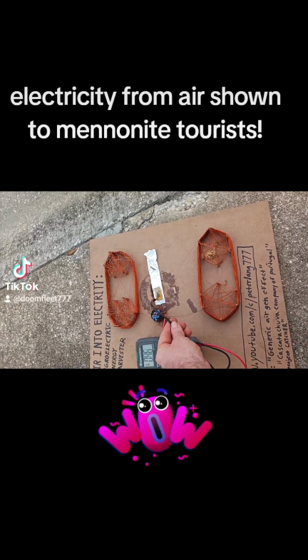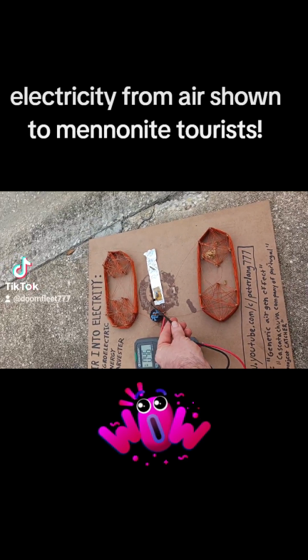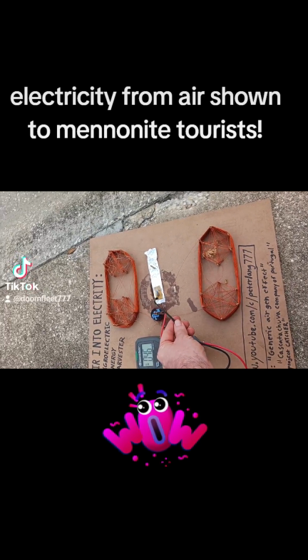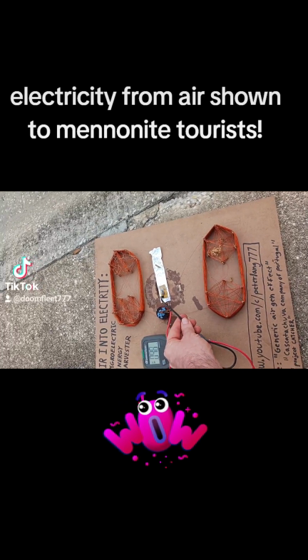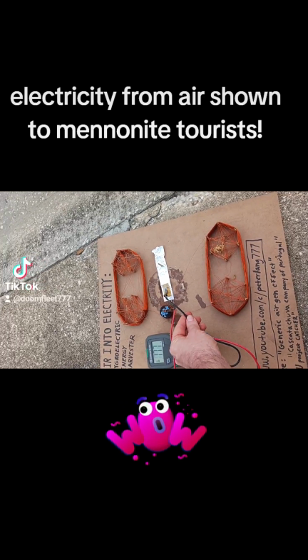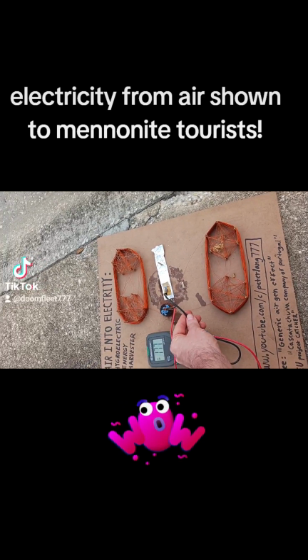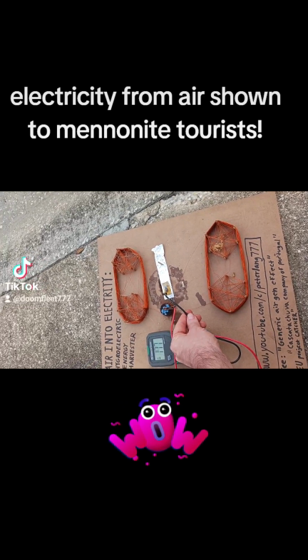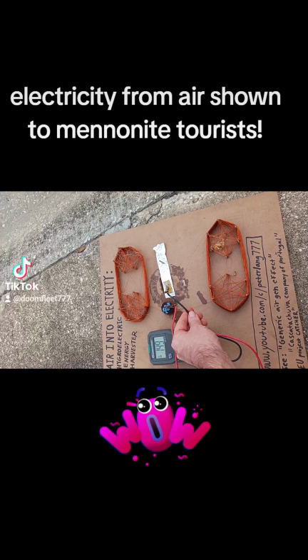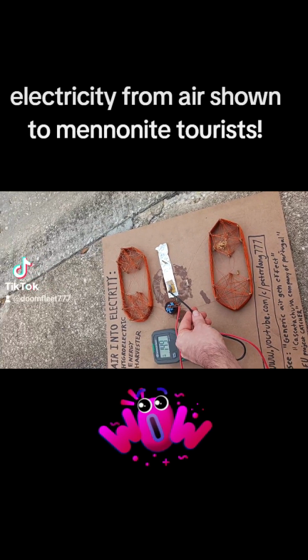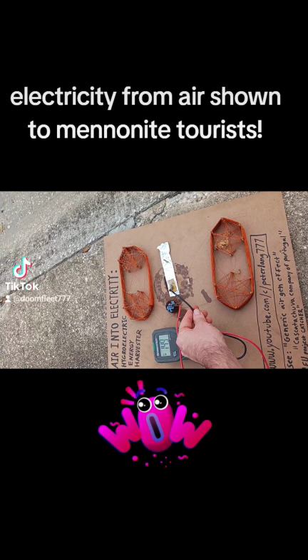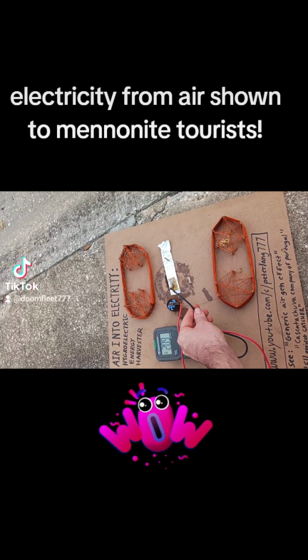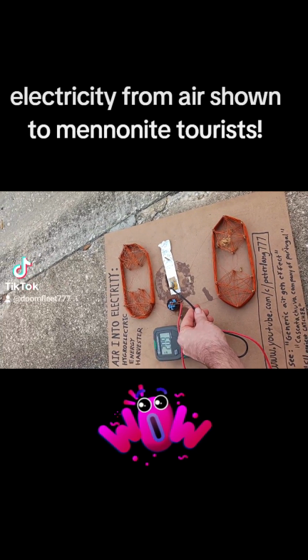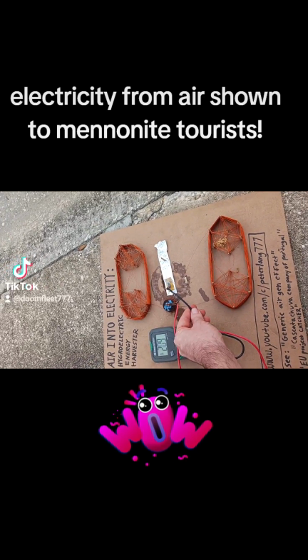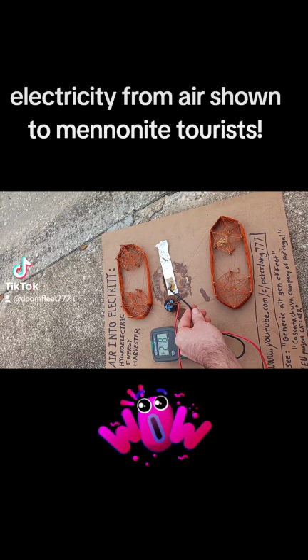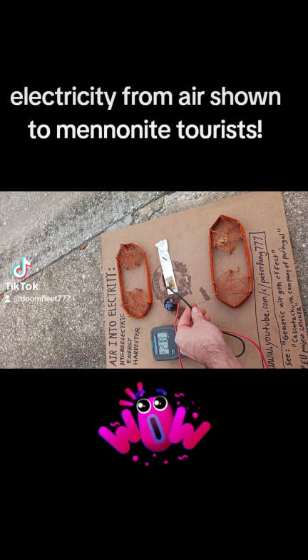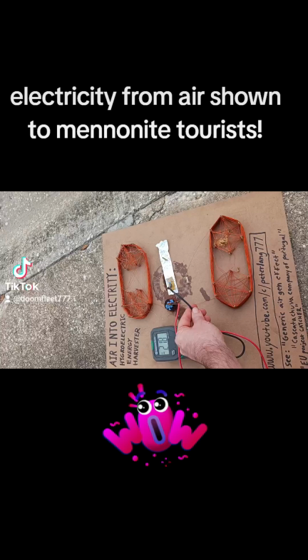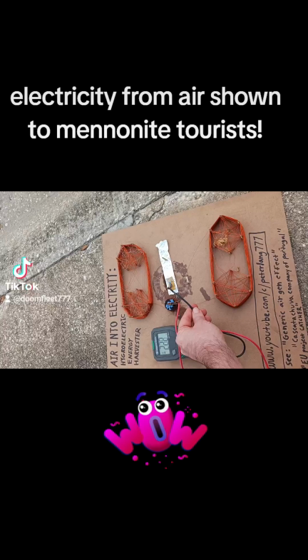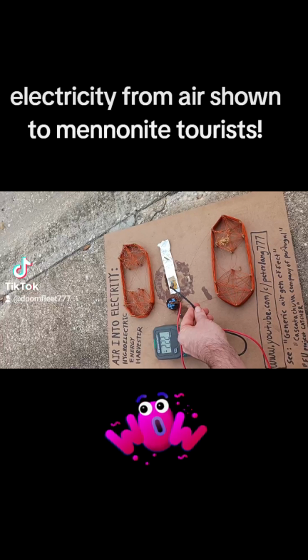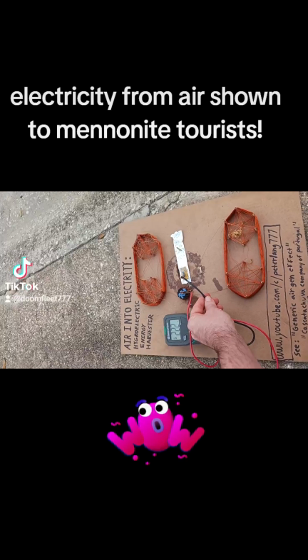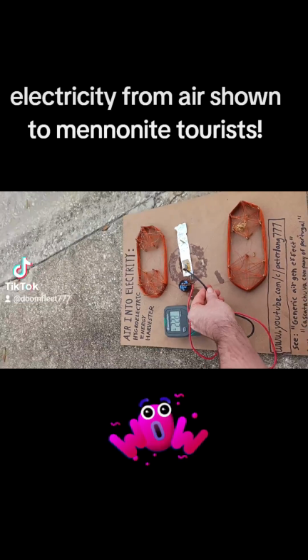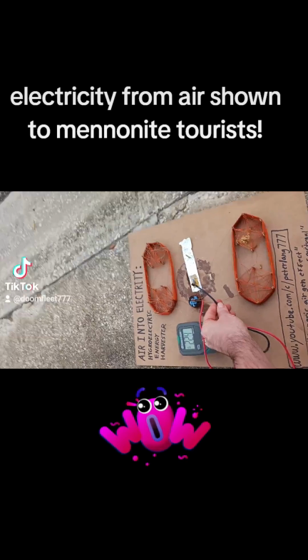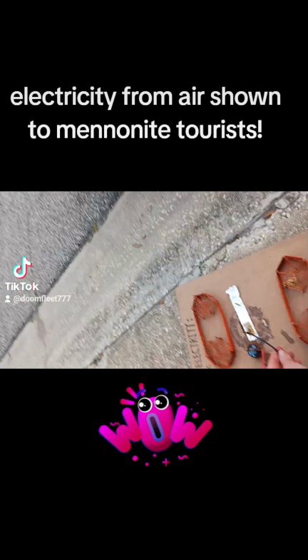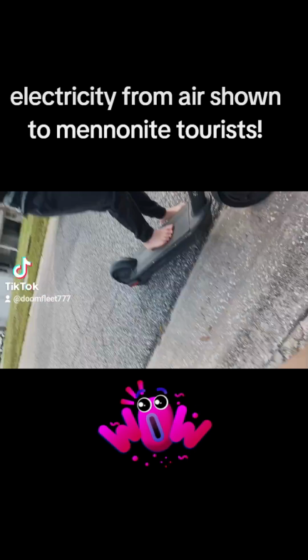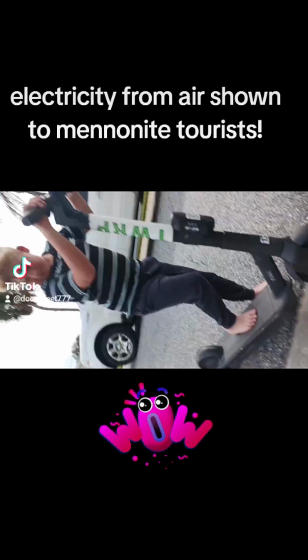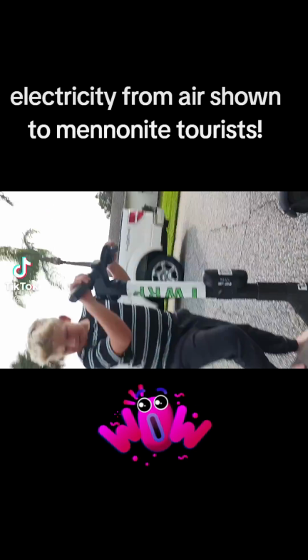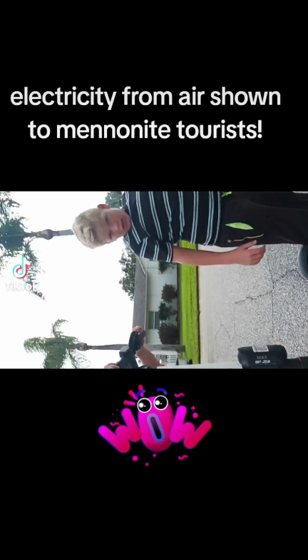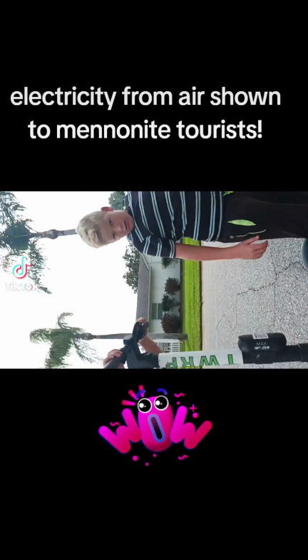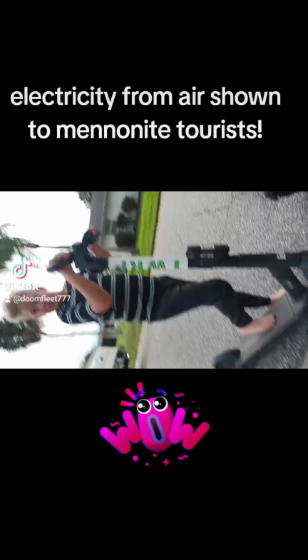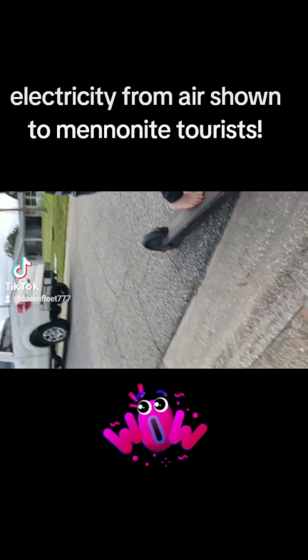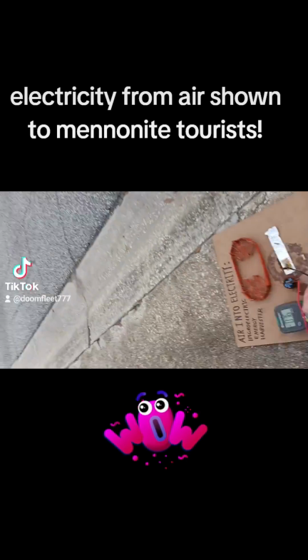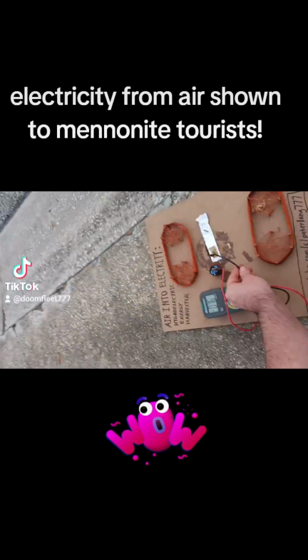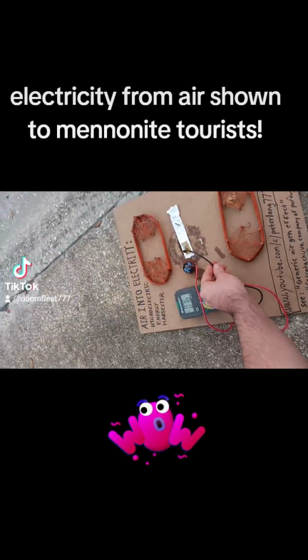I'm trying to get it — there it goes, it's up to 0.2 volts. So it's pretty cool. You can check it out.